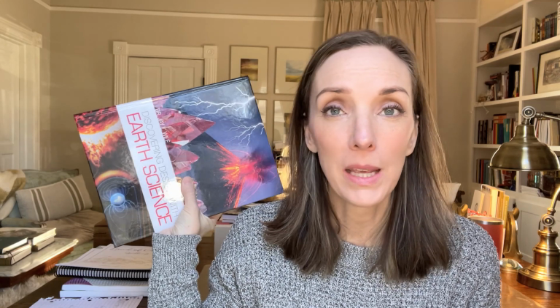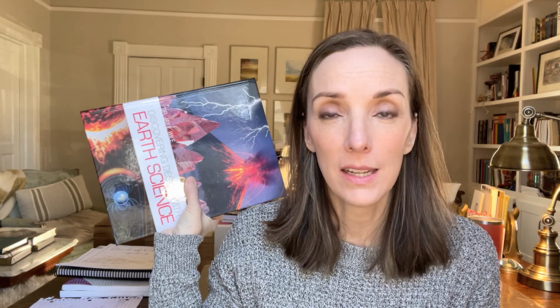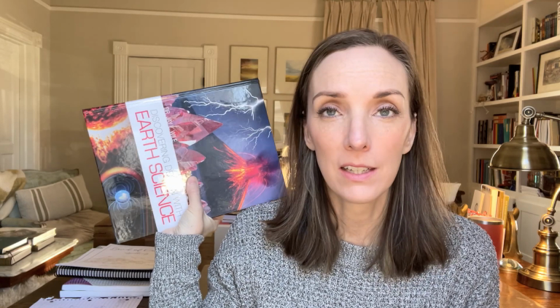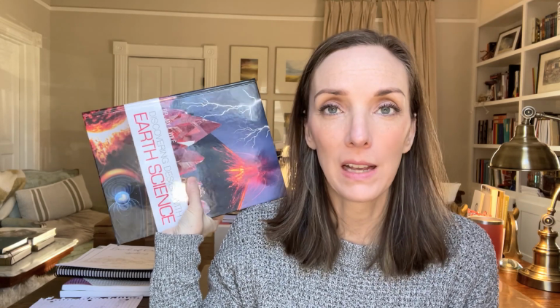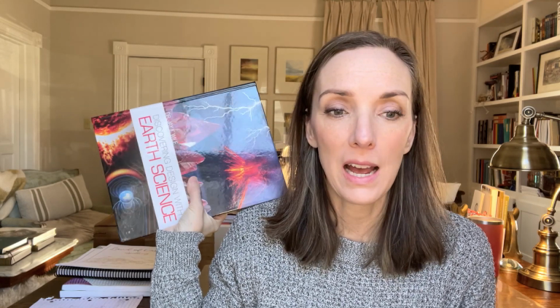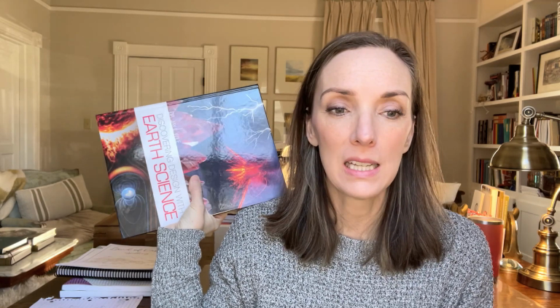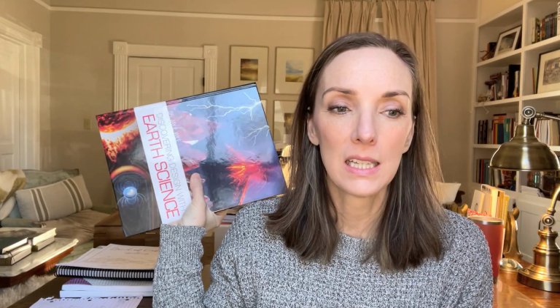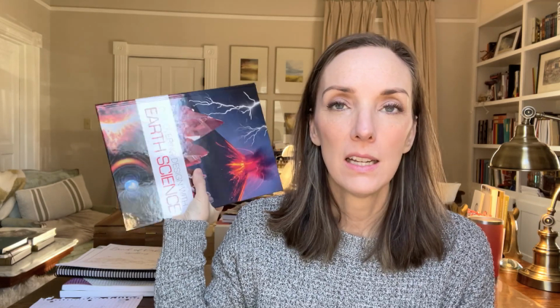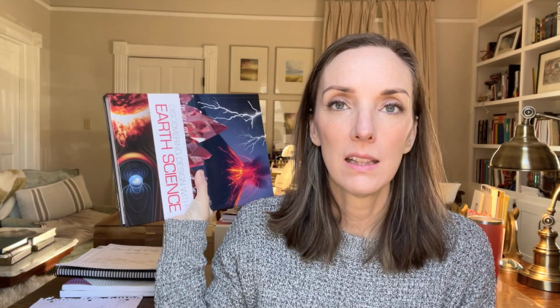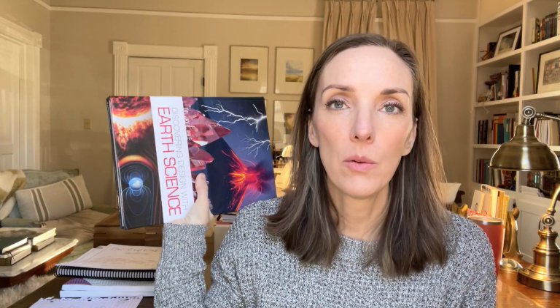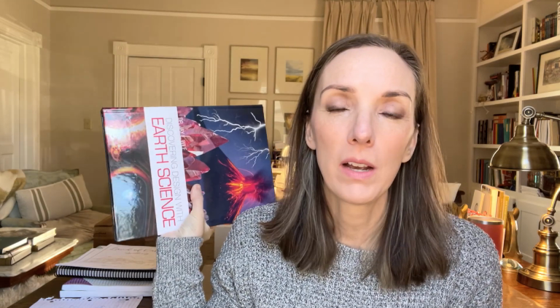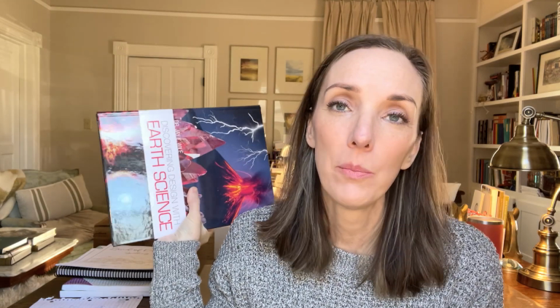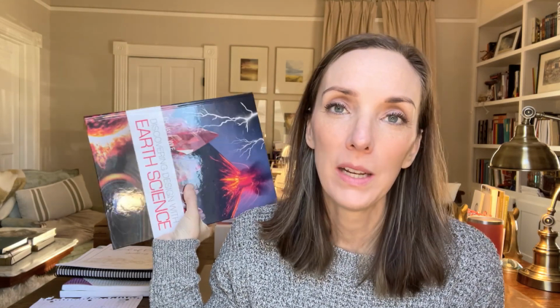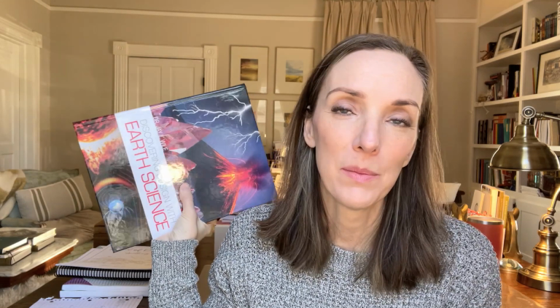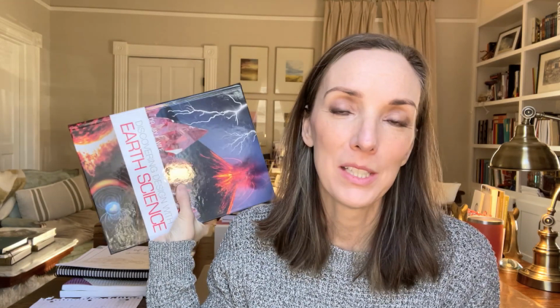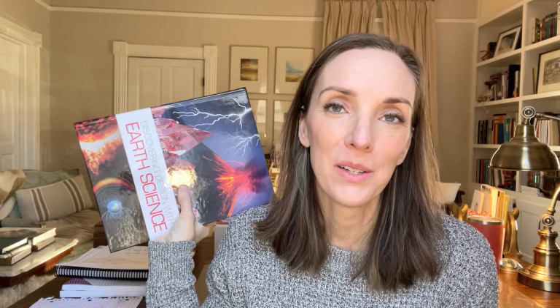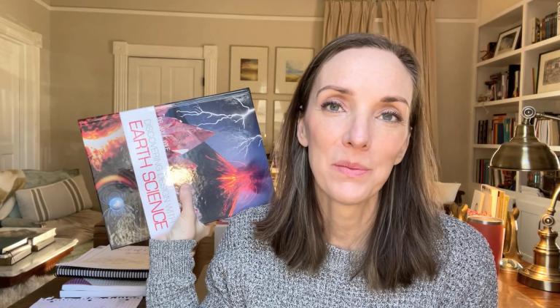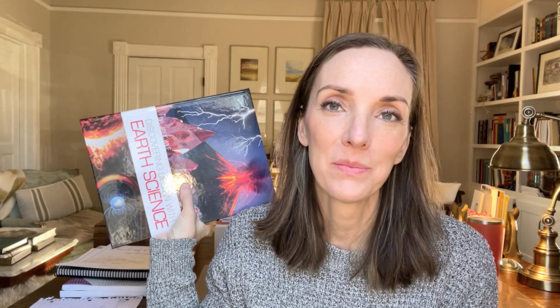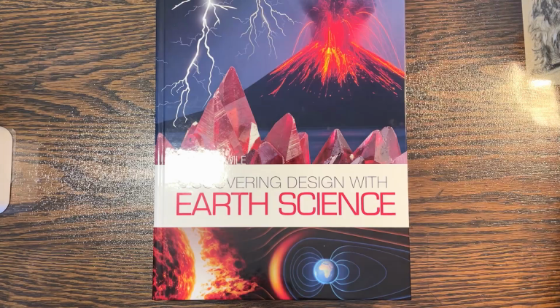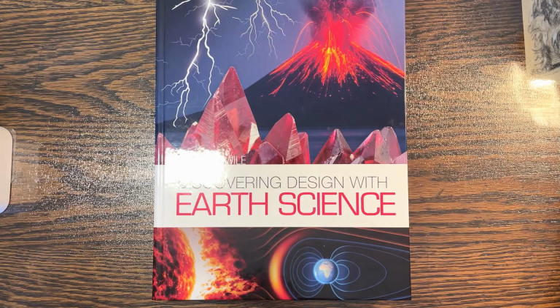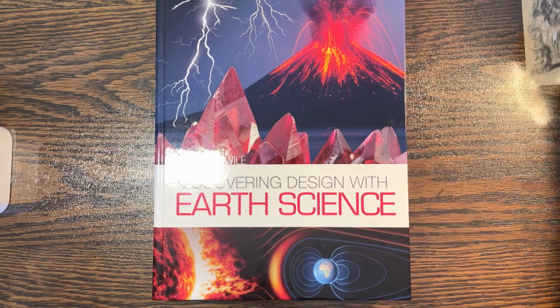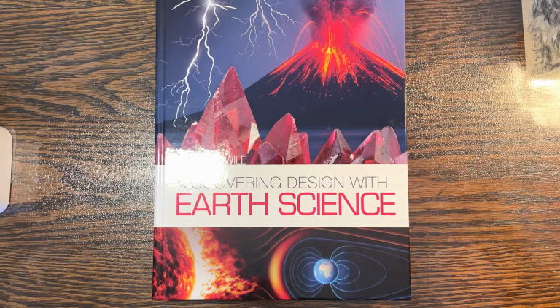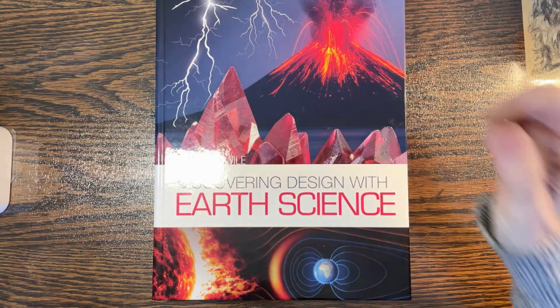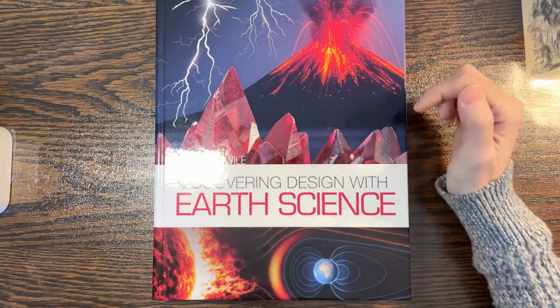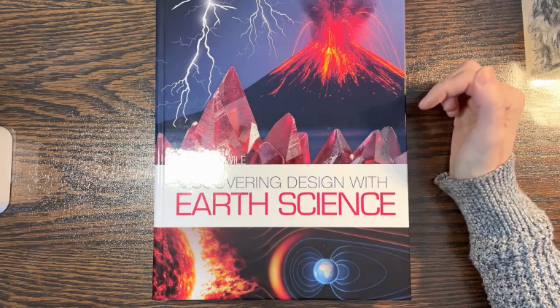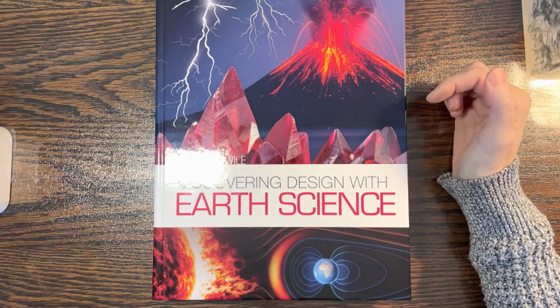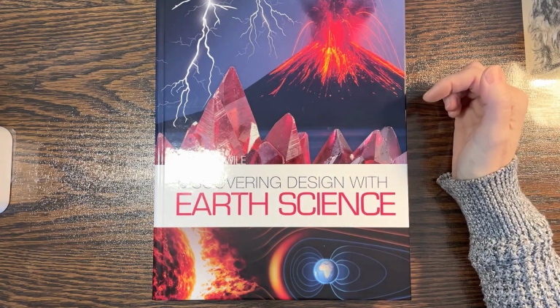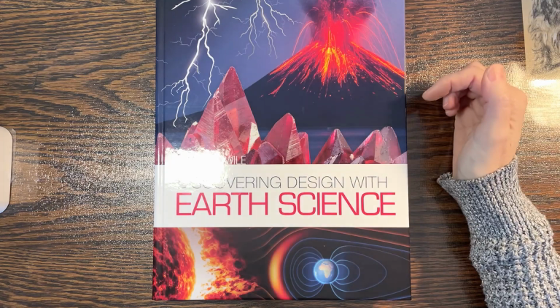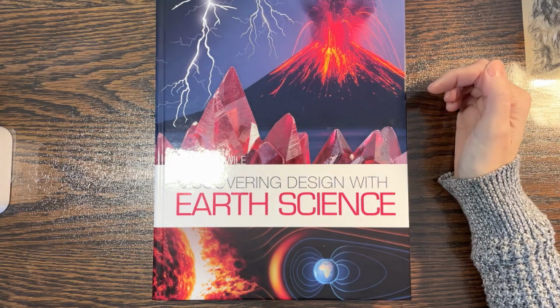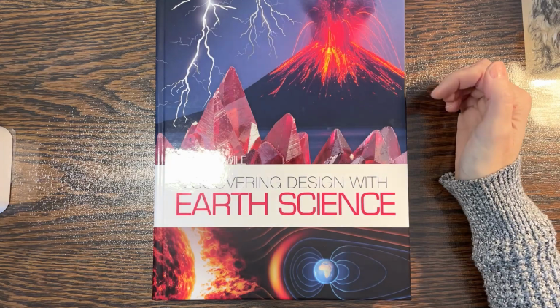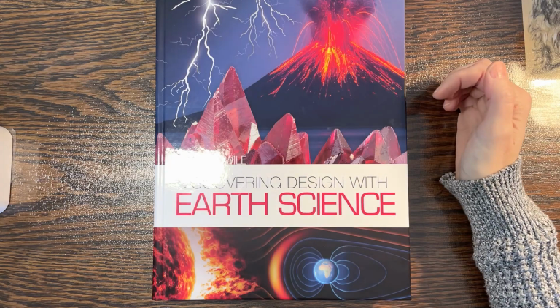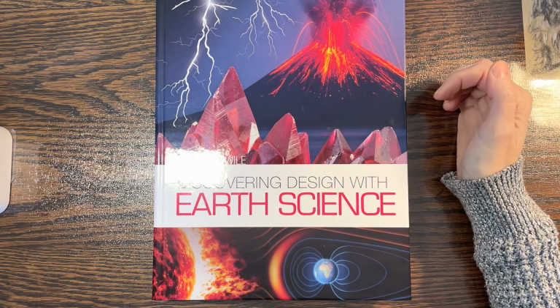Let me show you — we'll take a quick look at the textbook and a few other resources like the lab kit and stuff like that that will be accompanying him this year. I'll go over some pricing too in case you're interested.